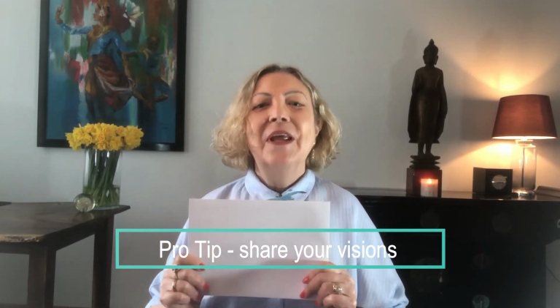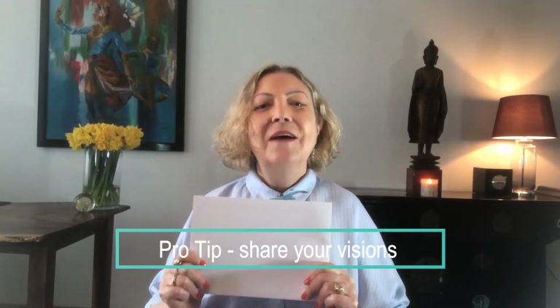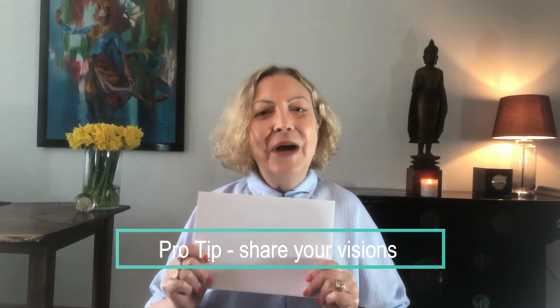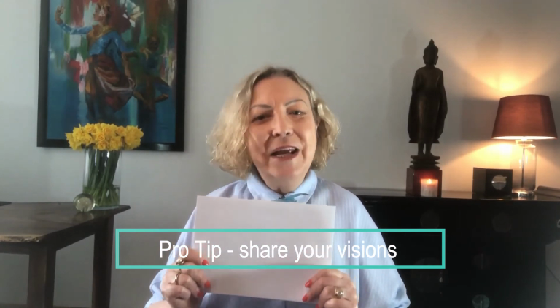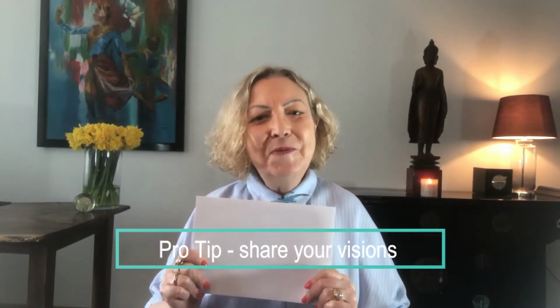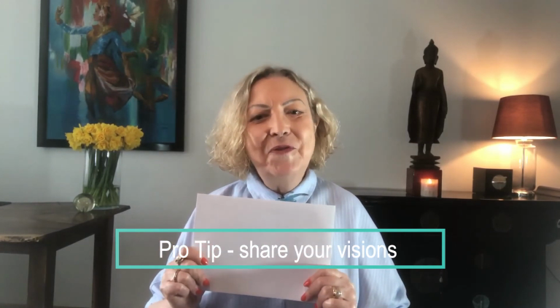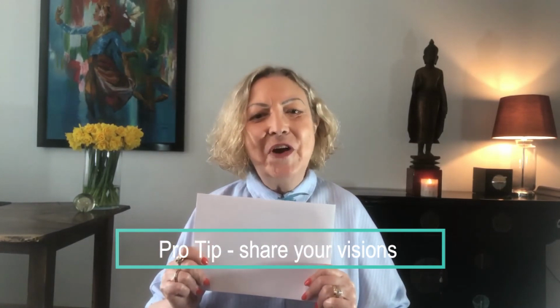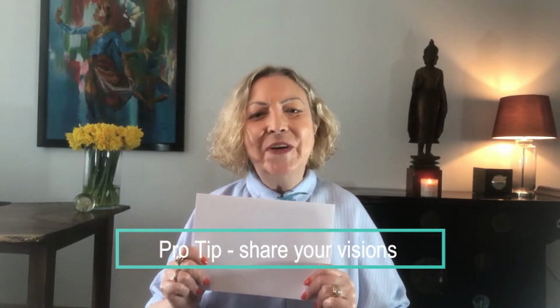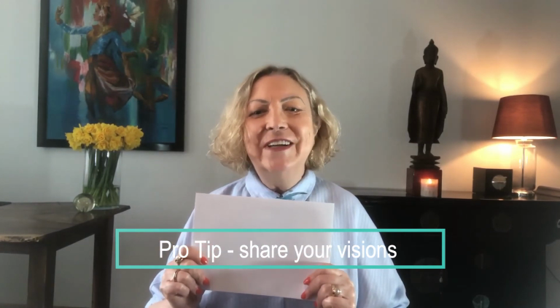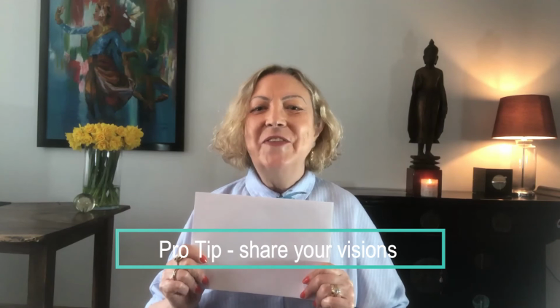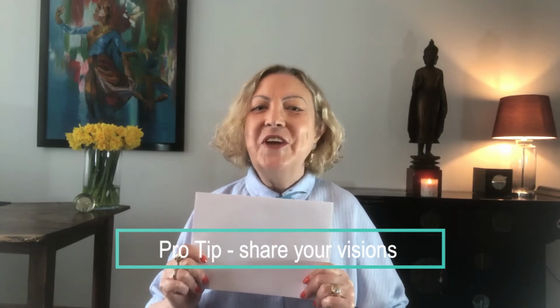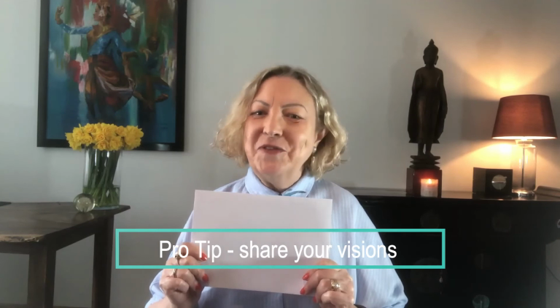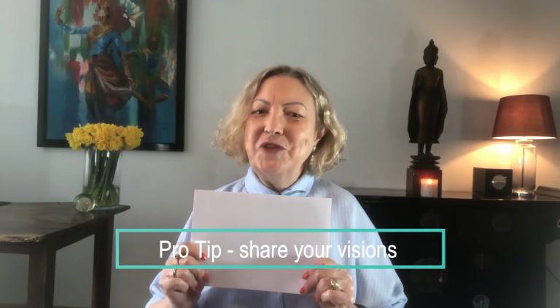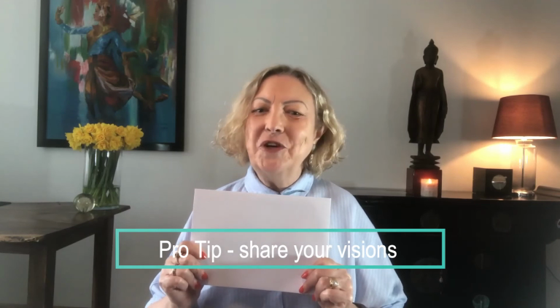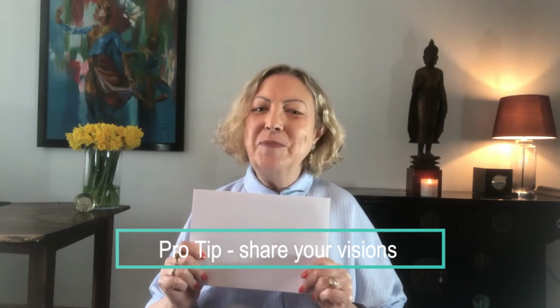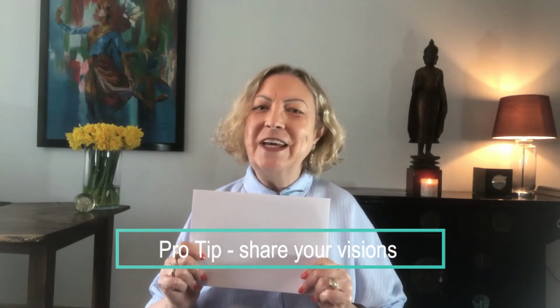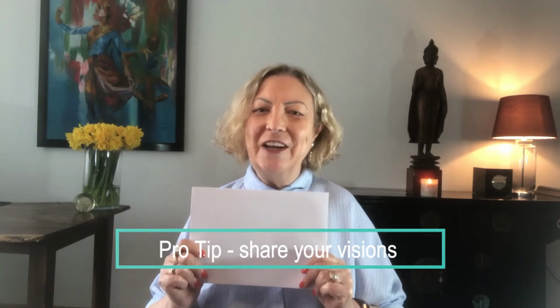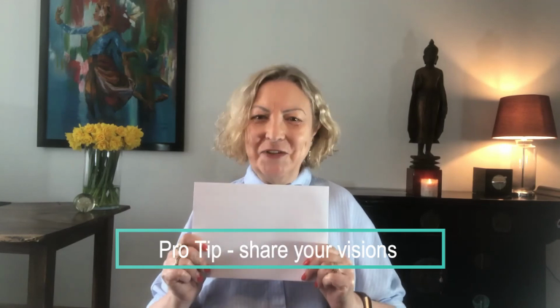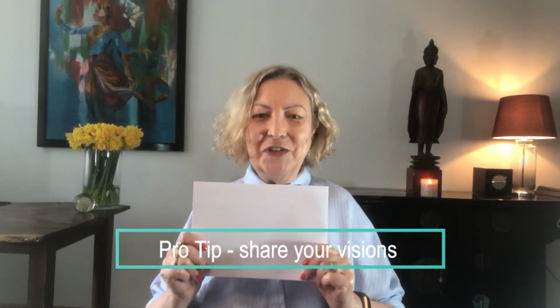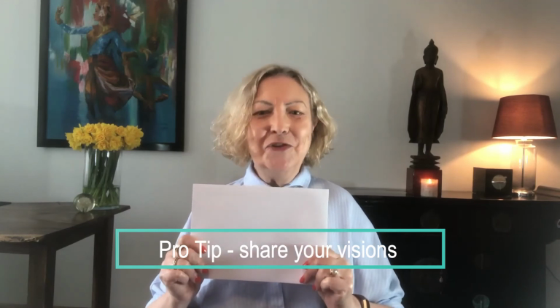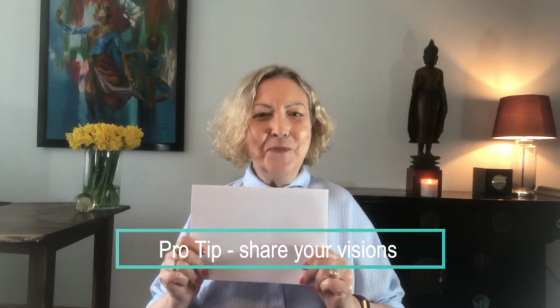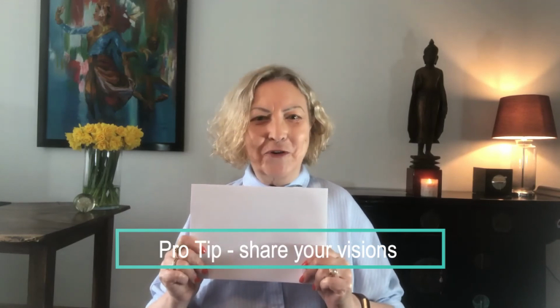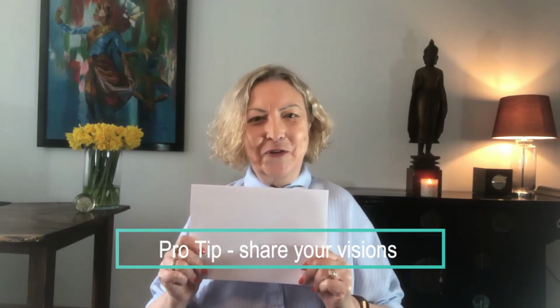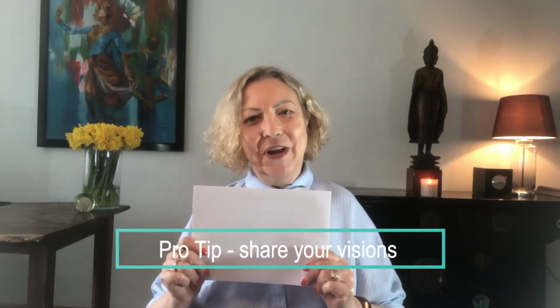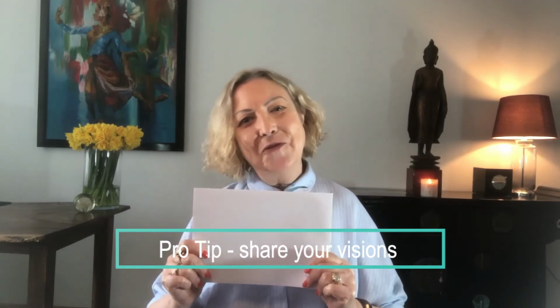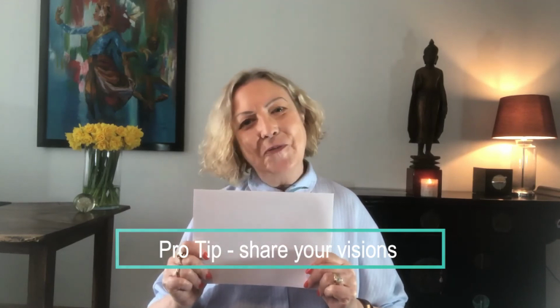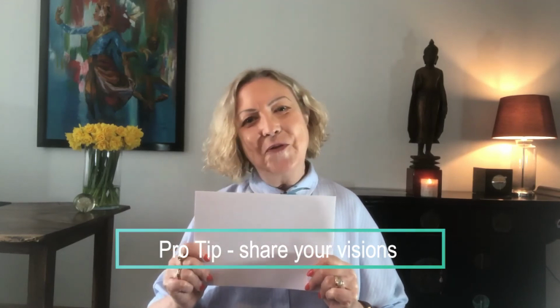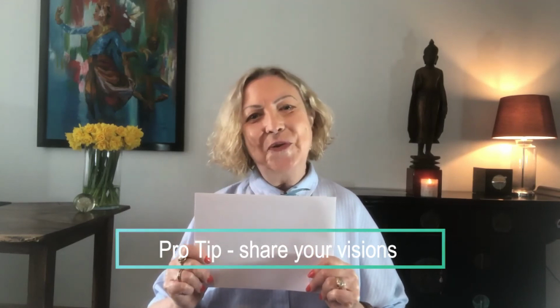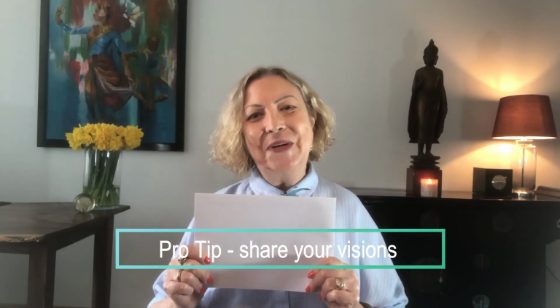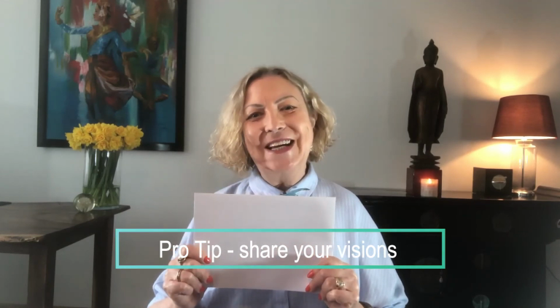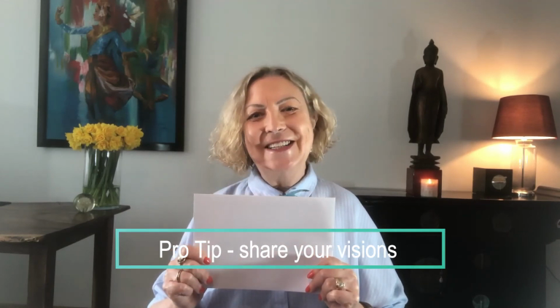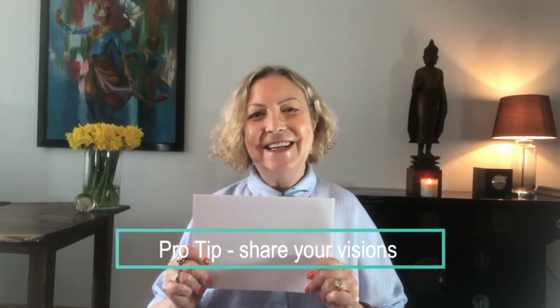My name's Verona, thanks for joining me and I'll see you tomorrow for another remote viewing exercise.